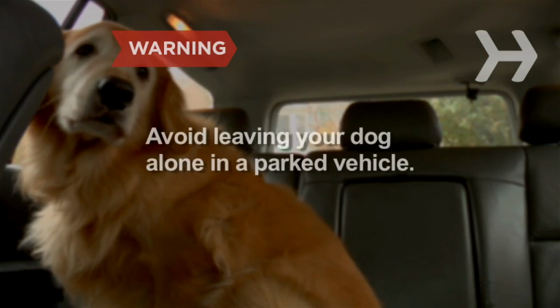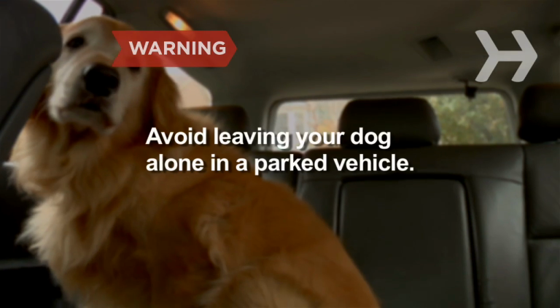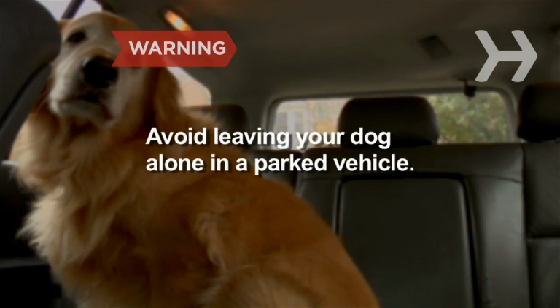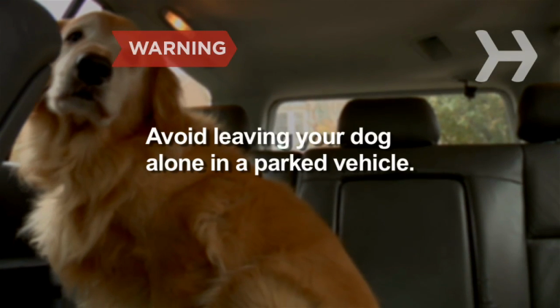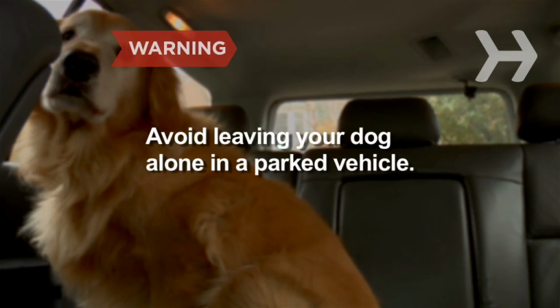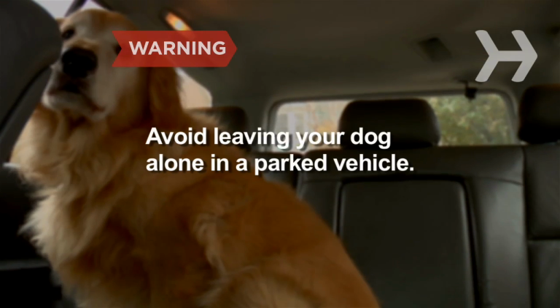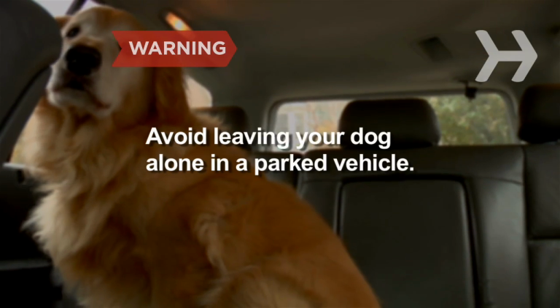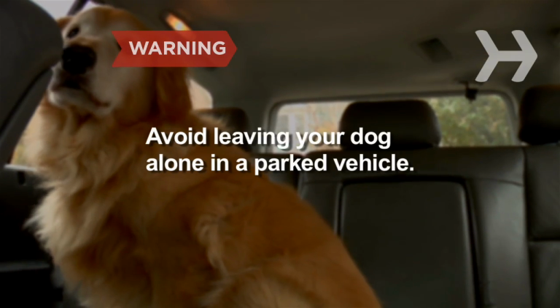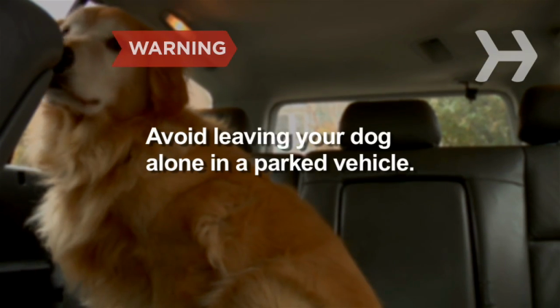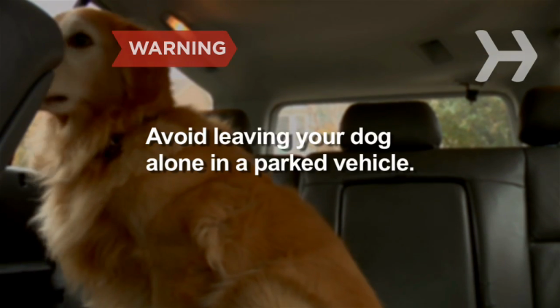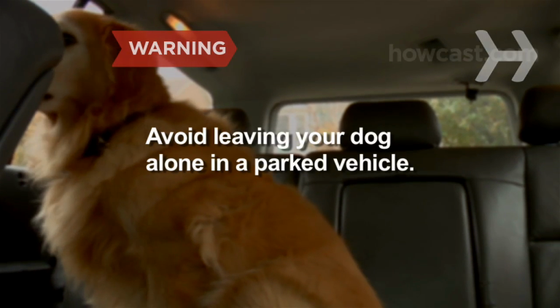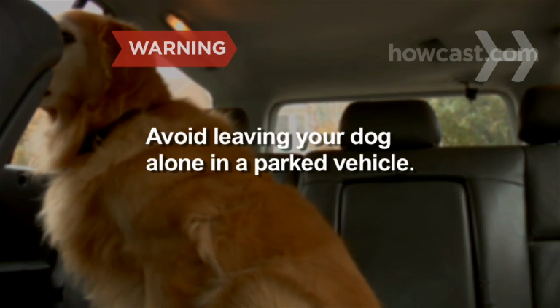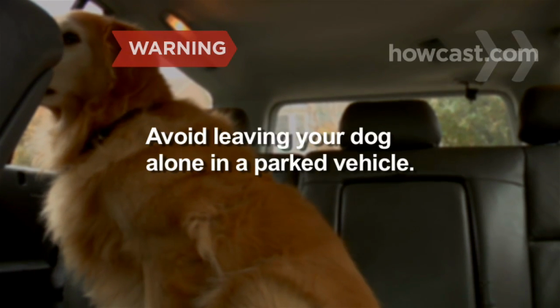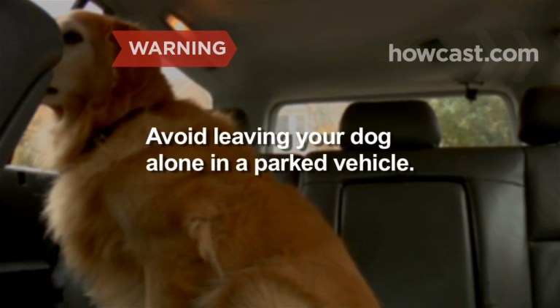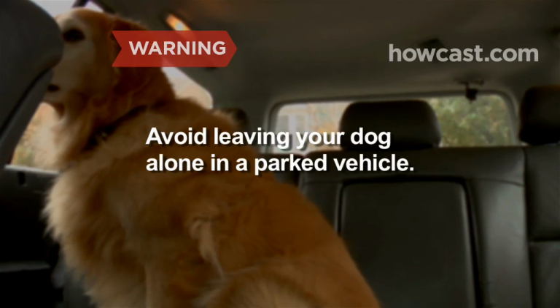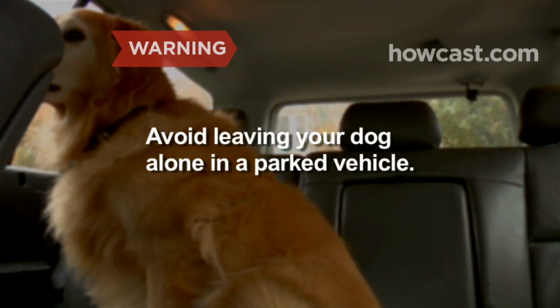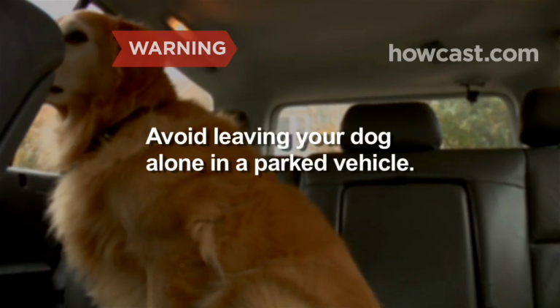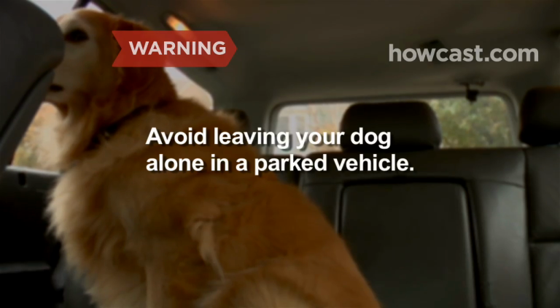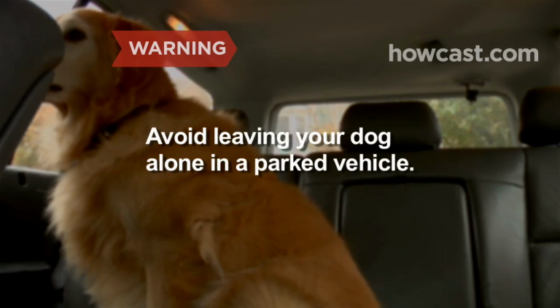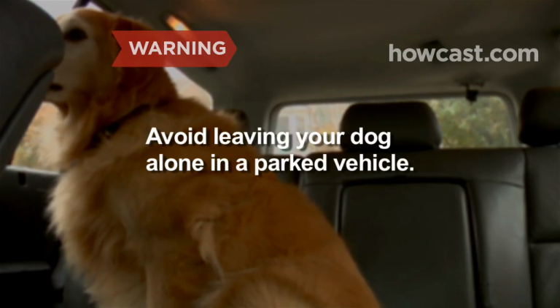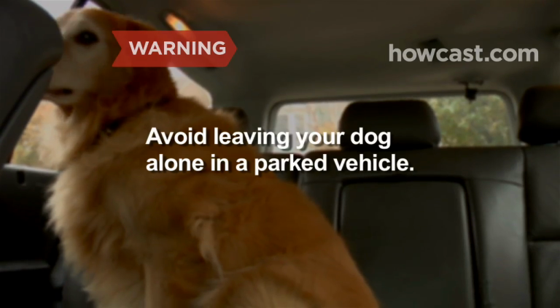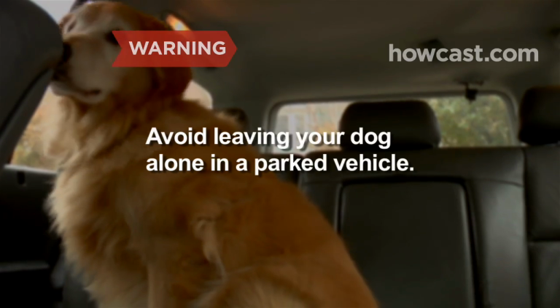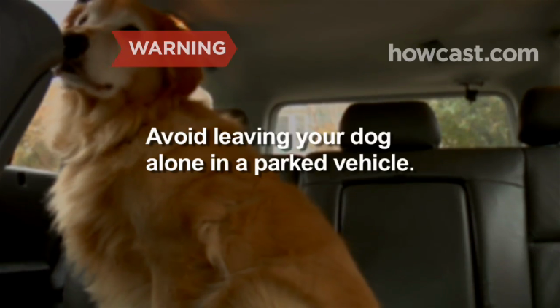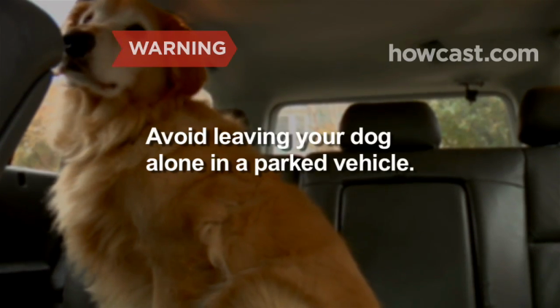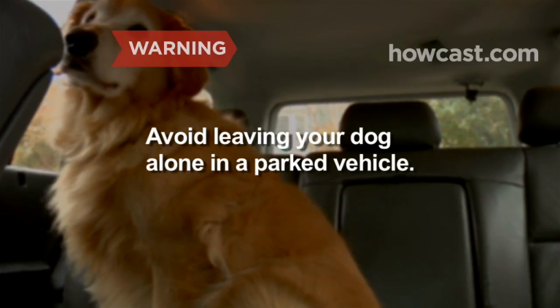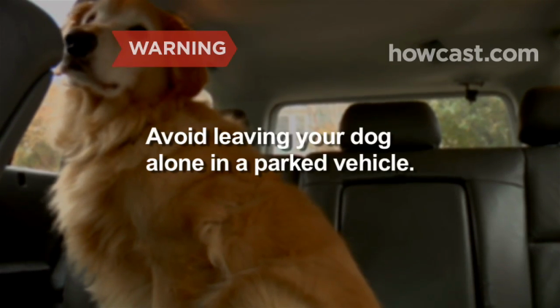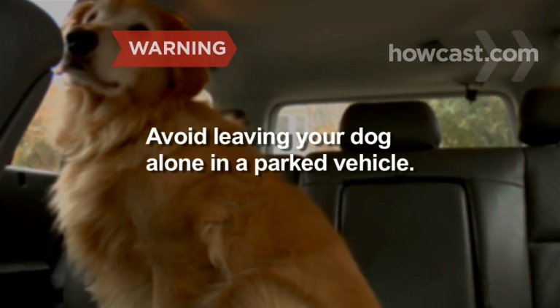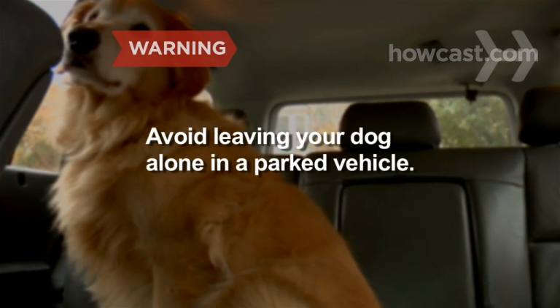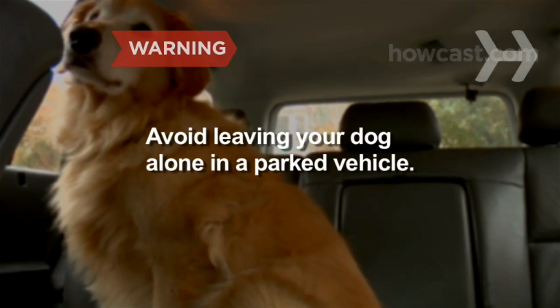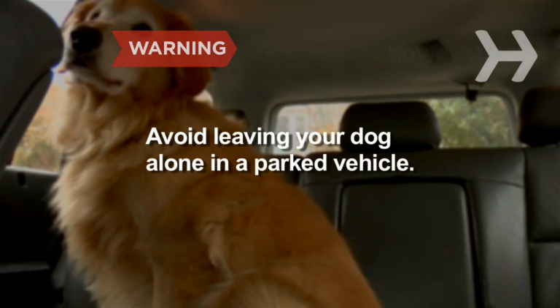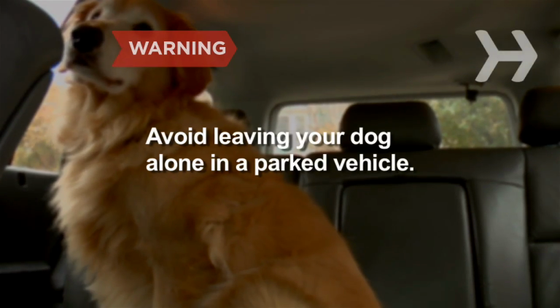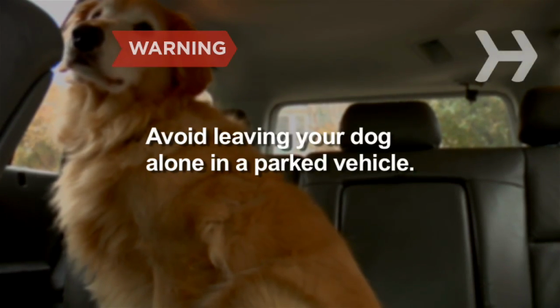Avoid leaving your dog alone in a parked vehicle. Temperatures can rise quickly inside a car, leading to heat stress or suffocation.